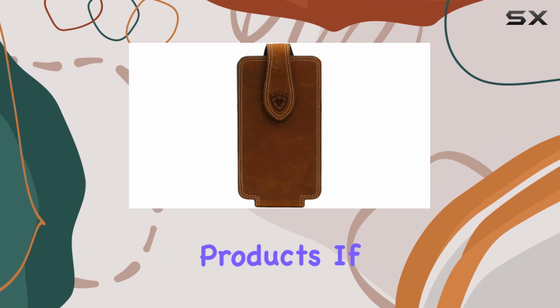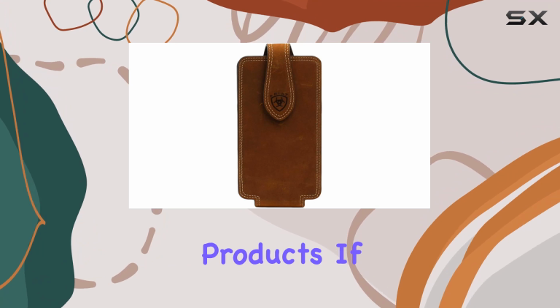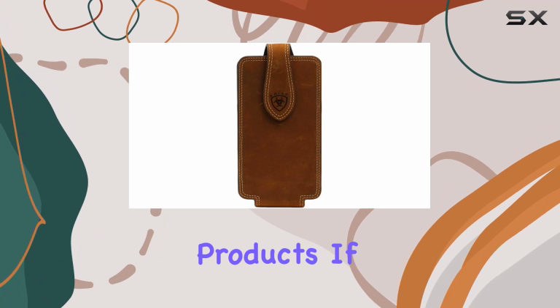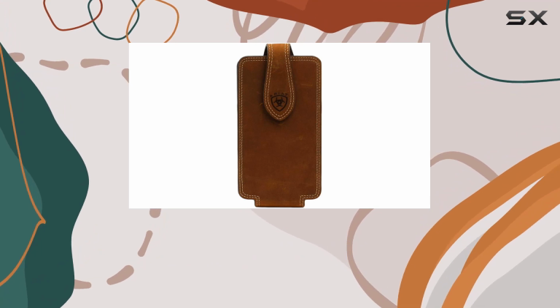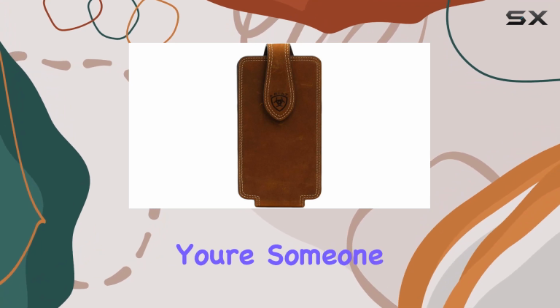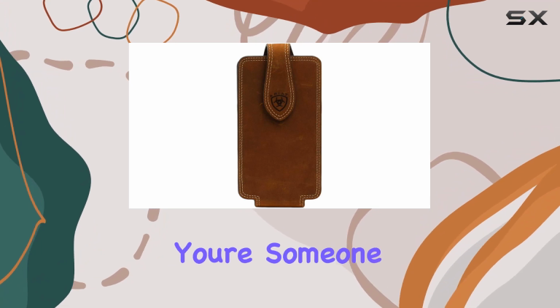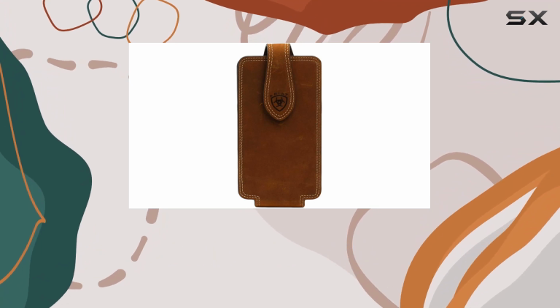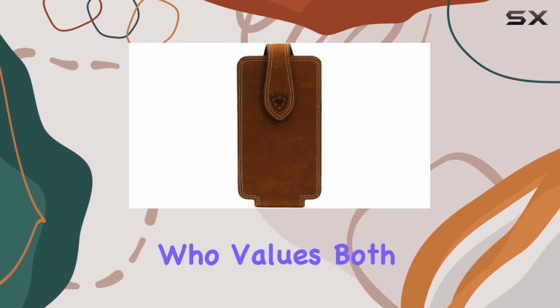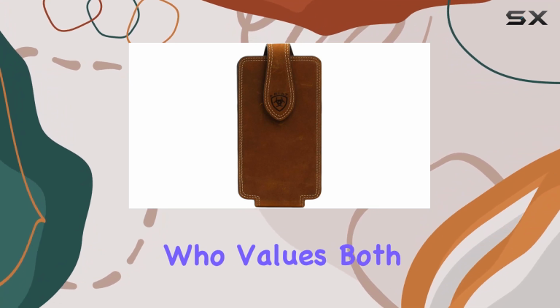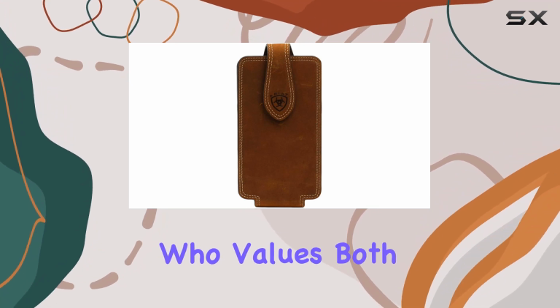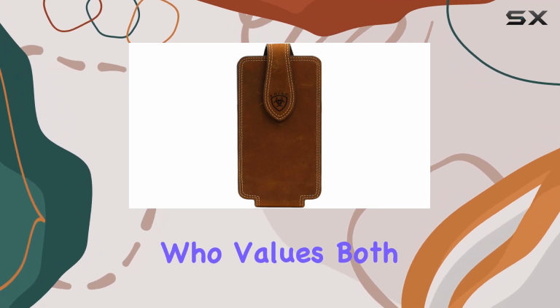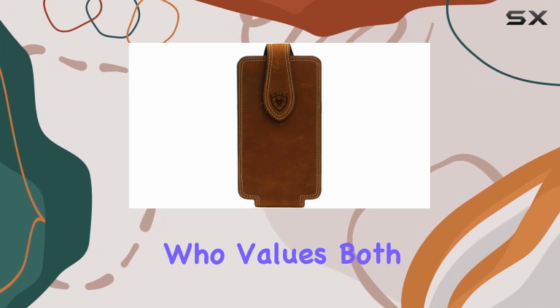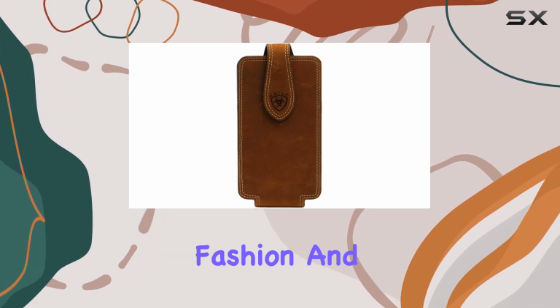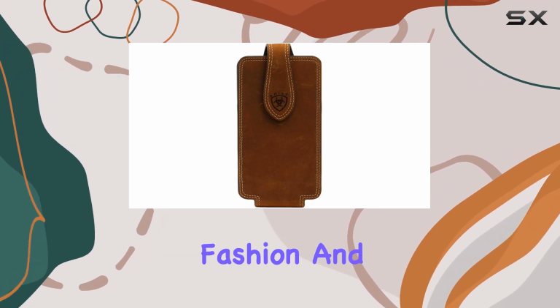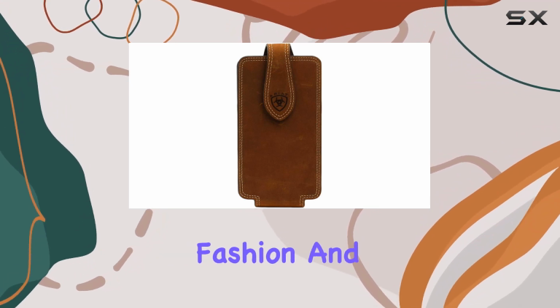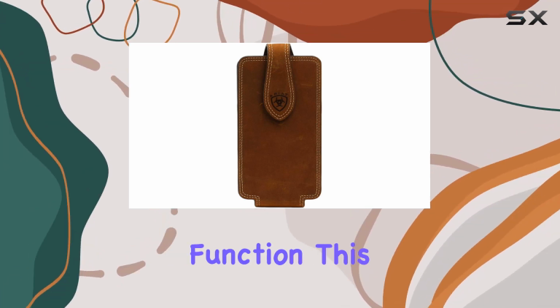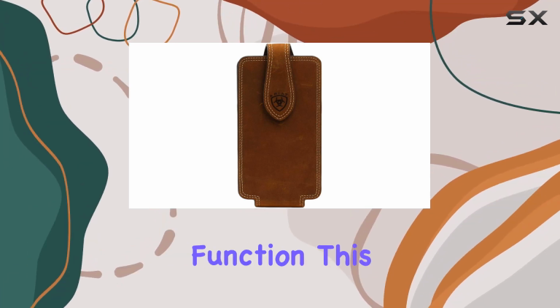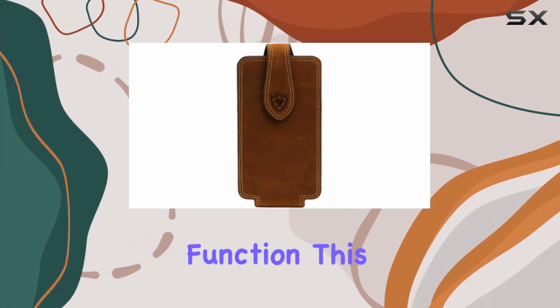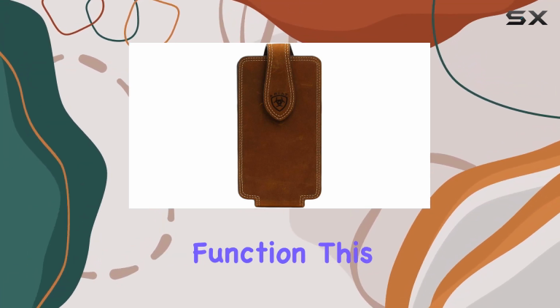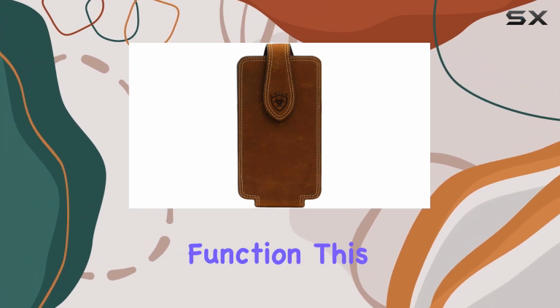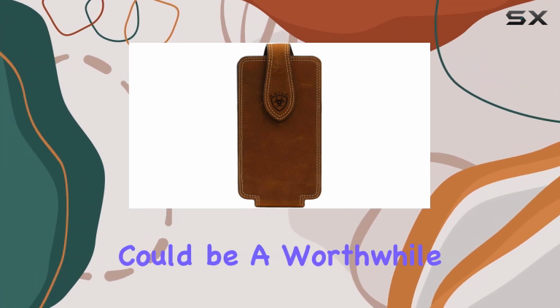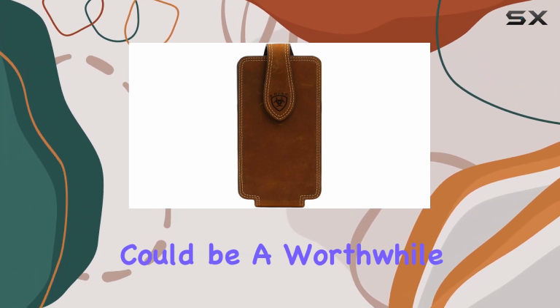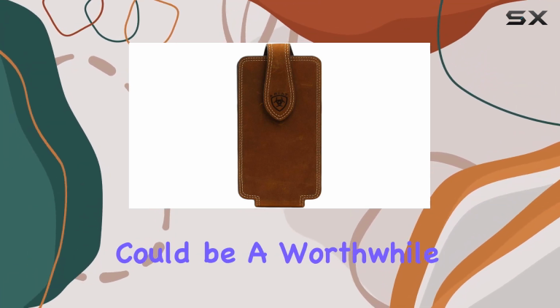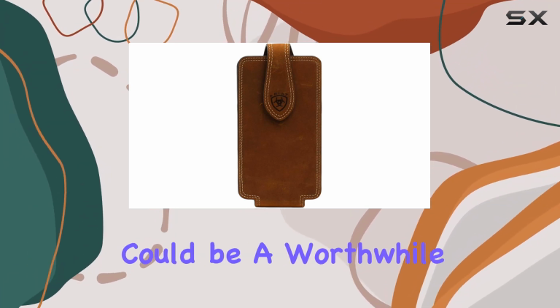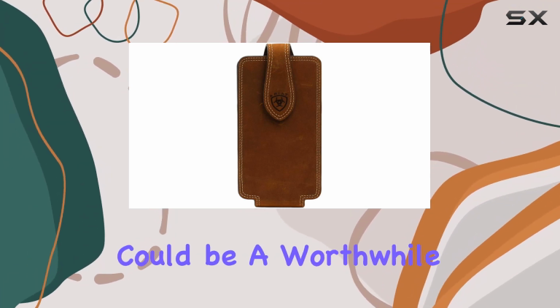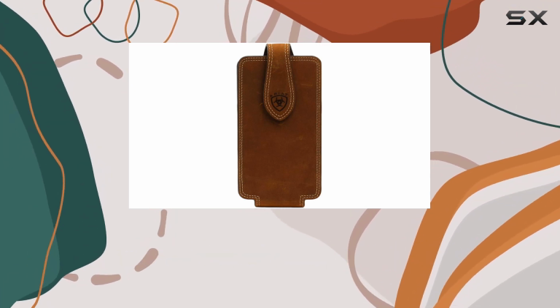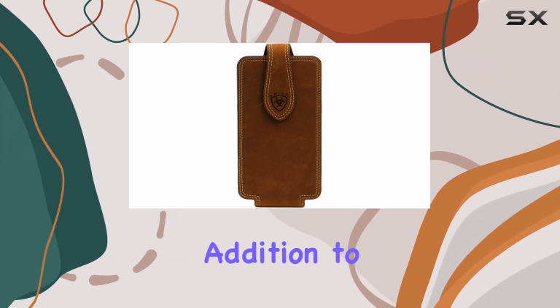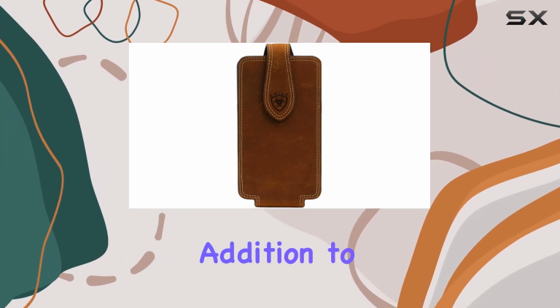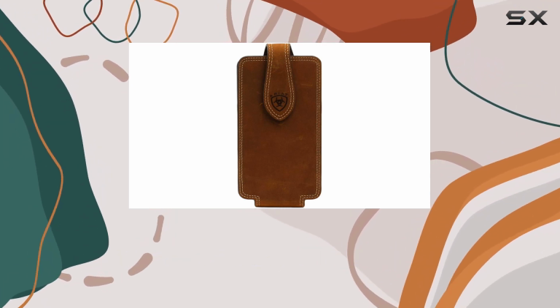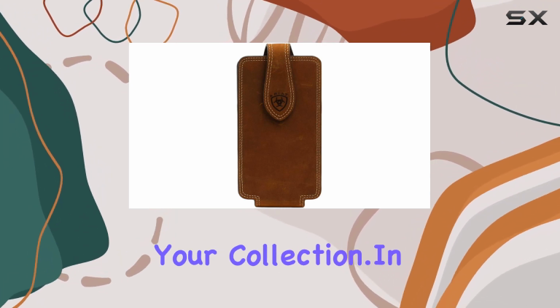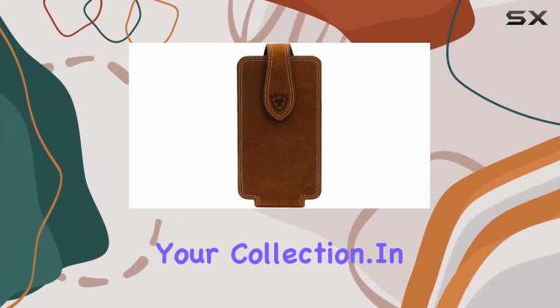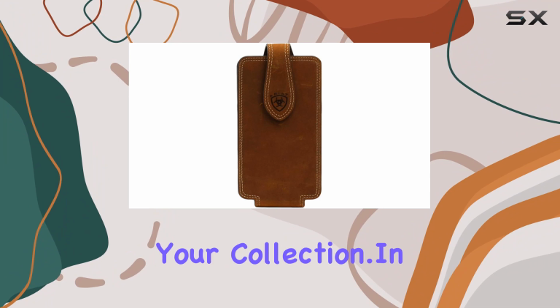If you're someone who values both fashion and function, this could be a worthwhile addition to your collection.